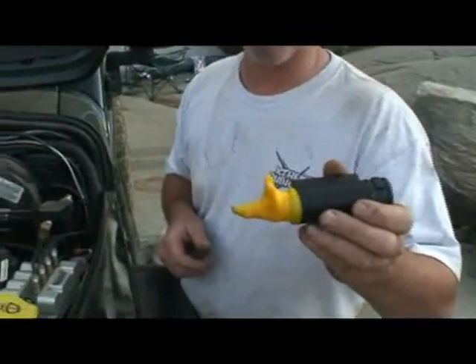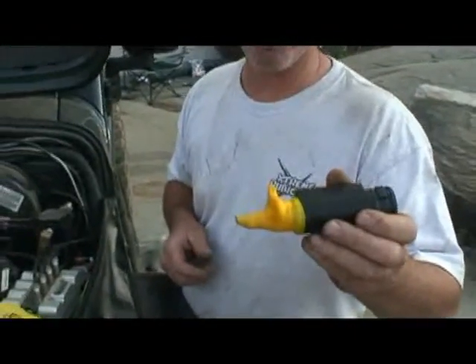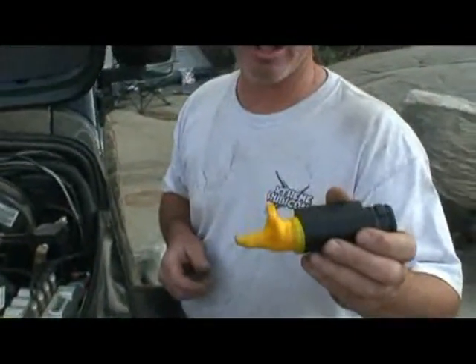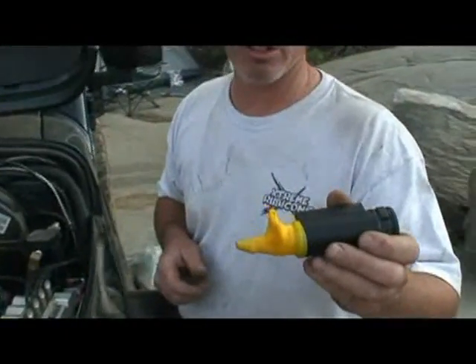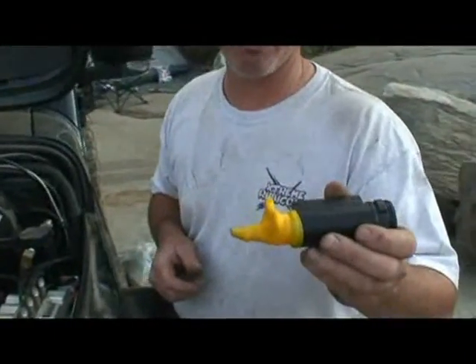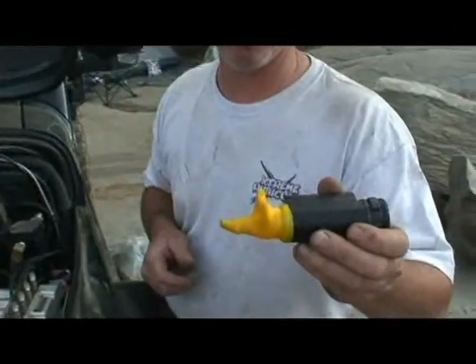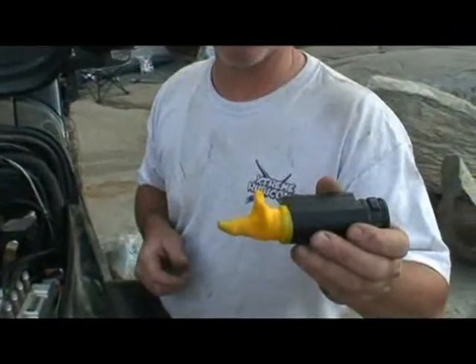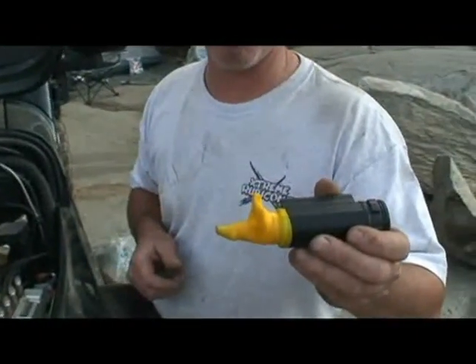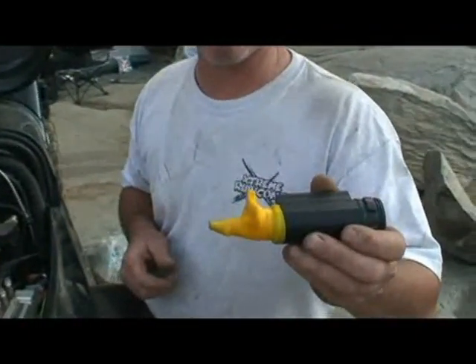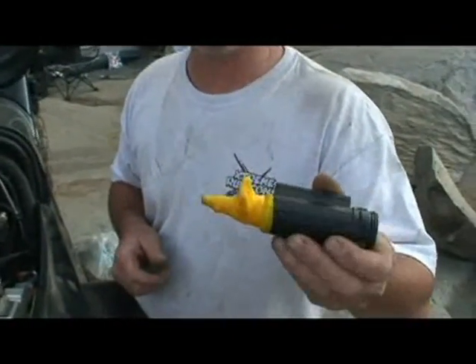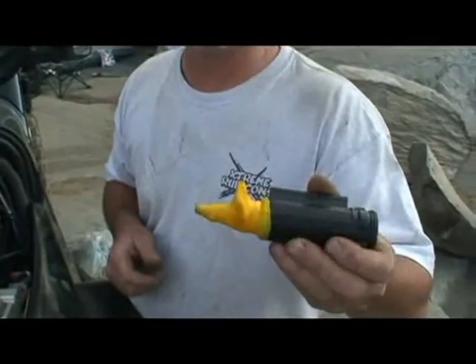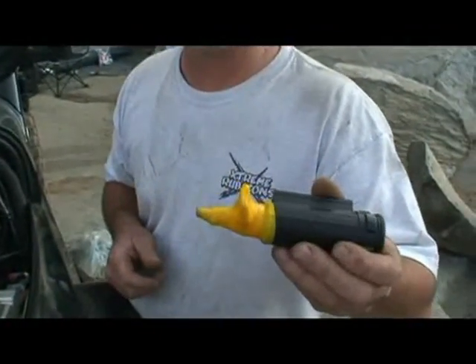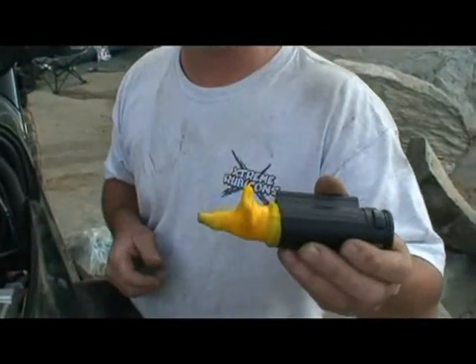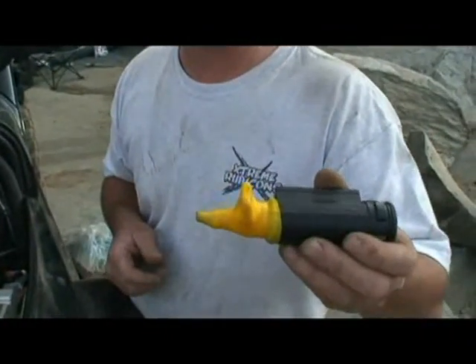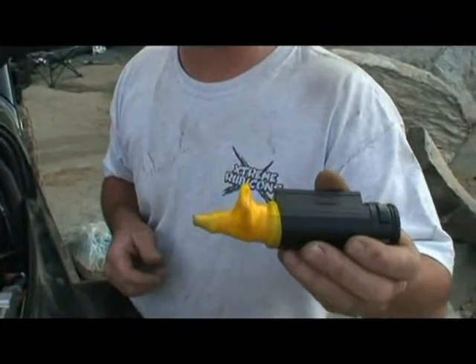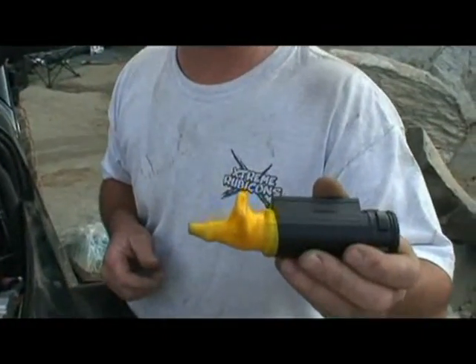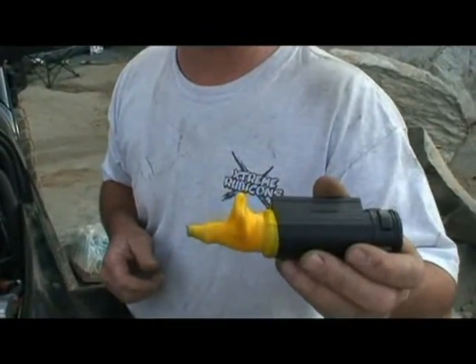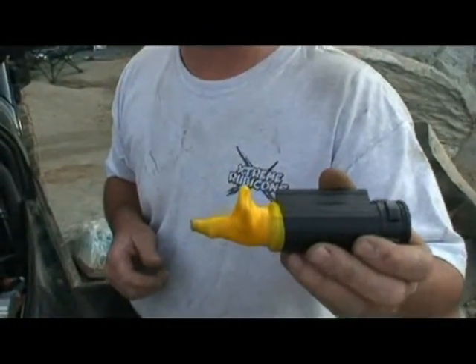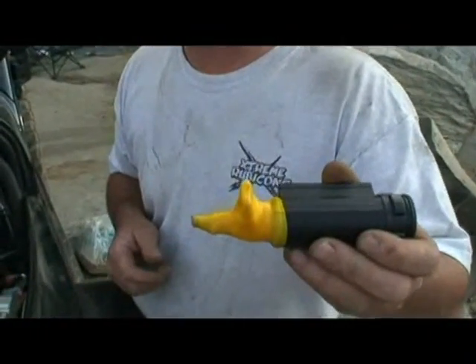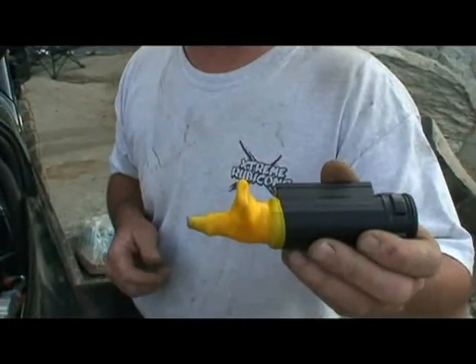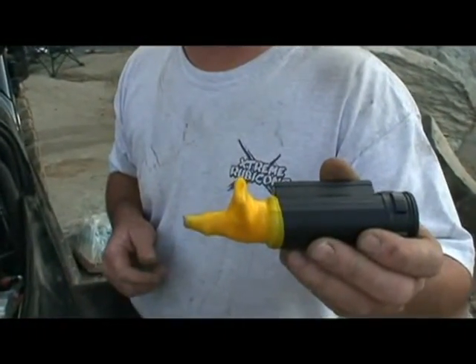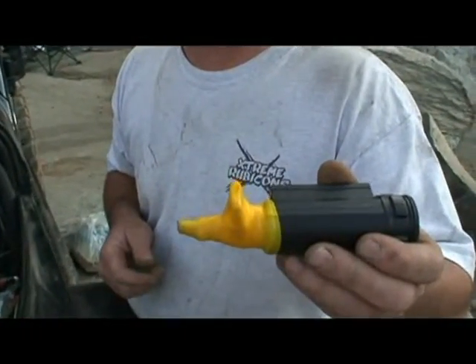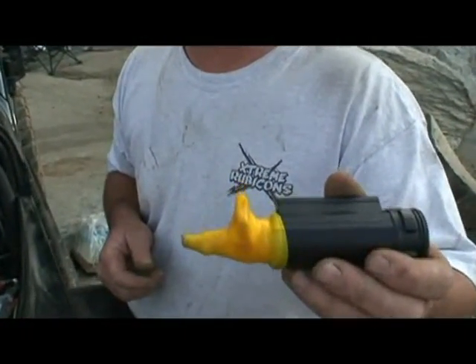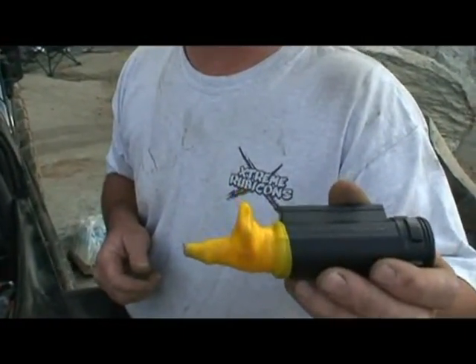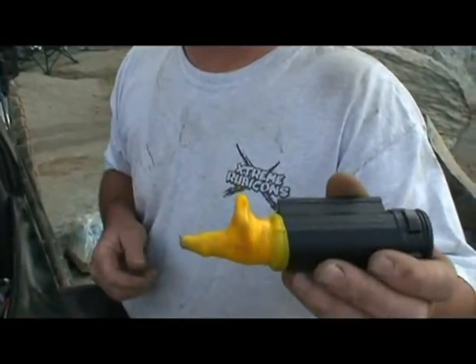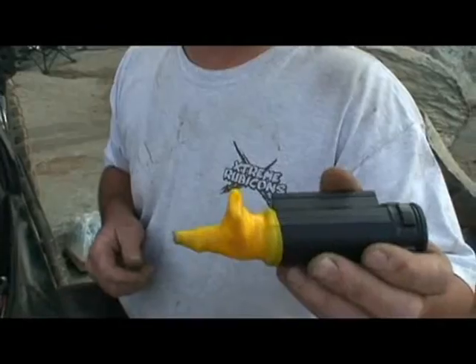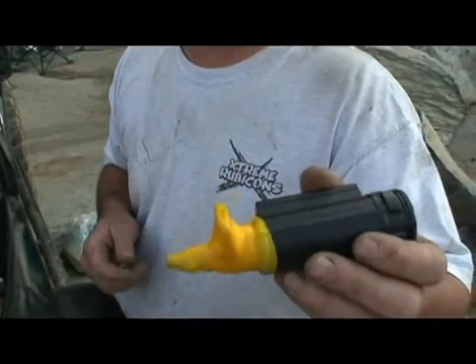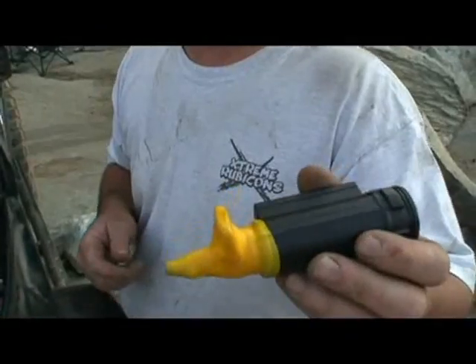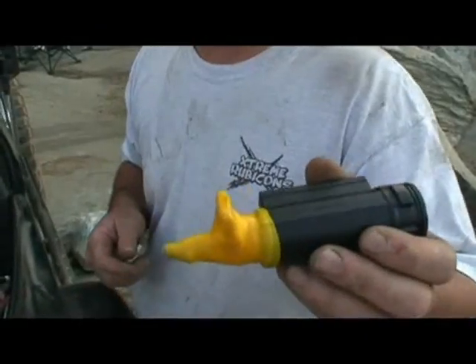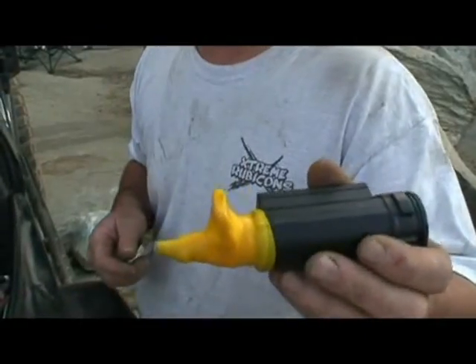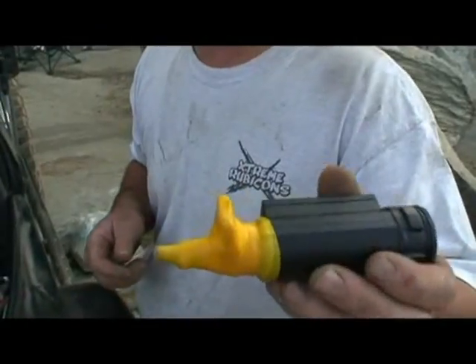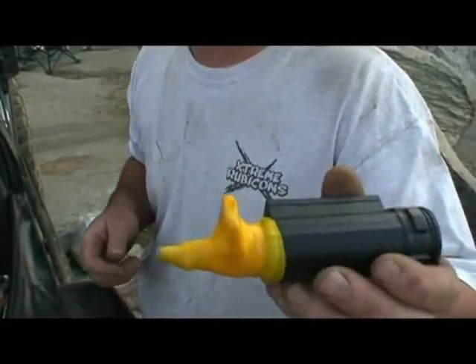Here's our finished repair. Now we'll put it back on and give it a try to see if this takes care of it.